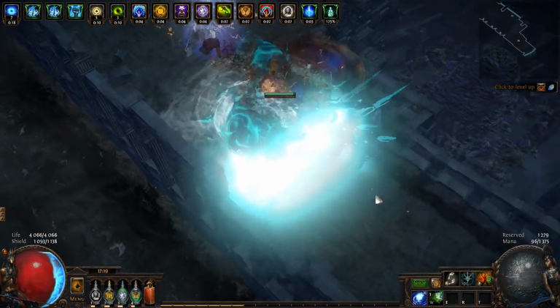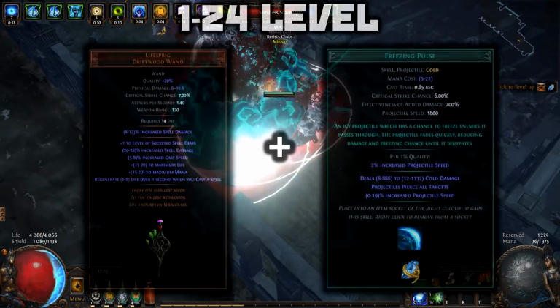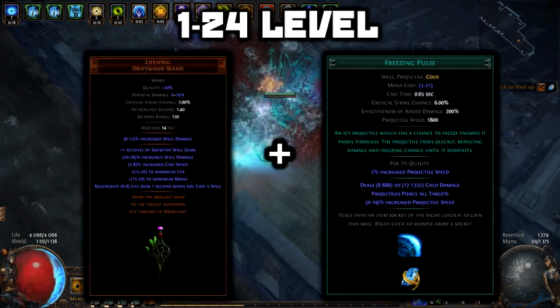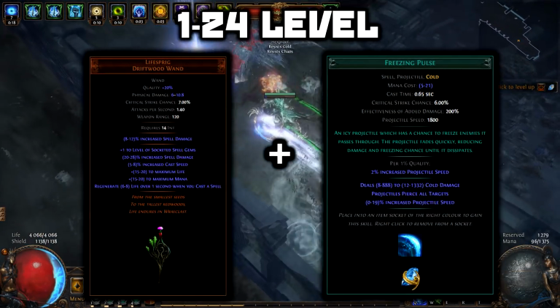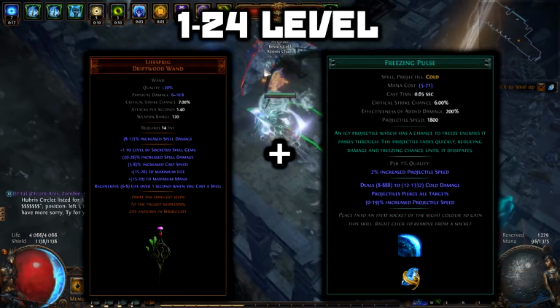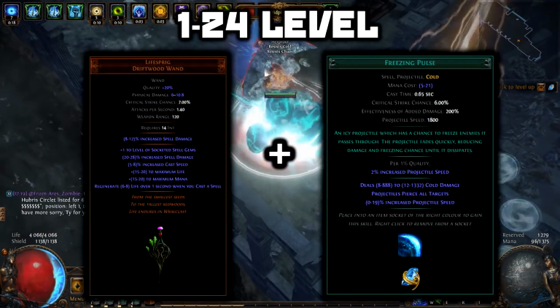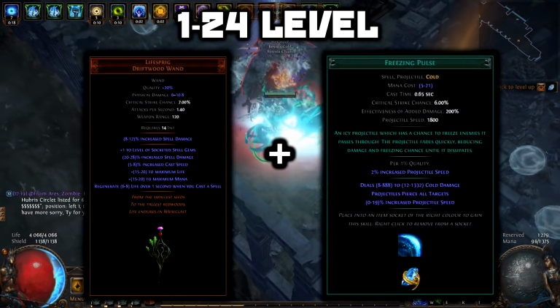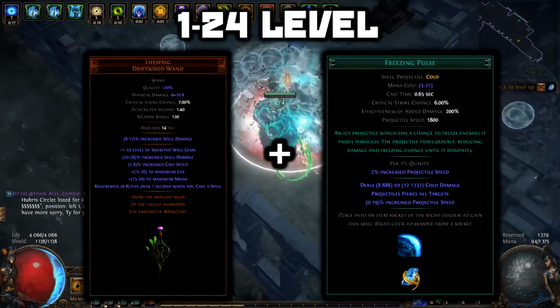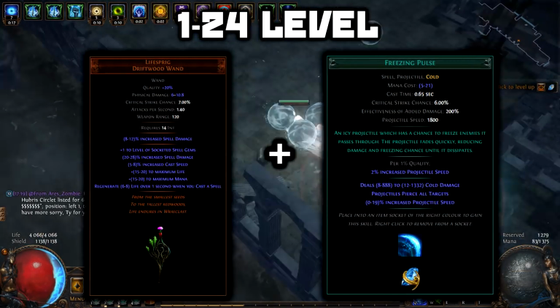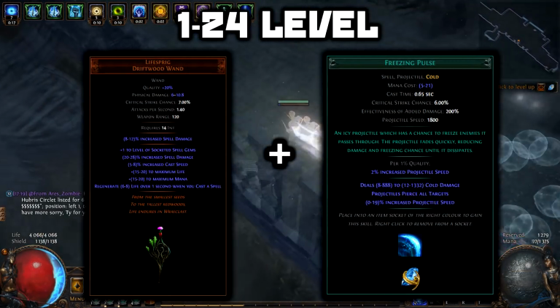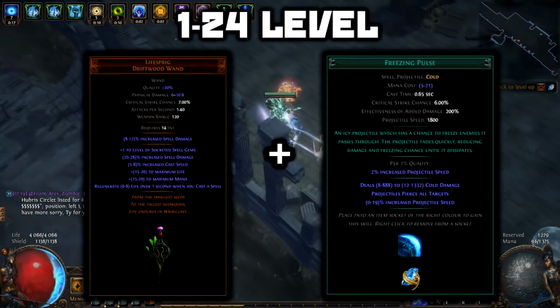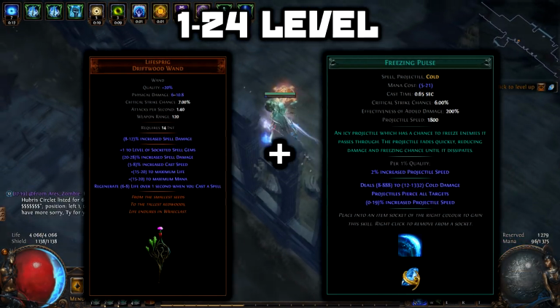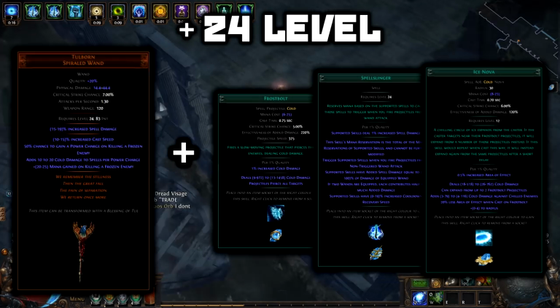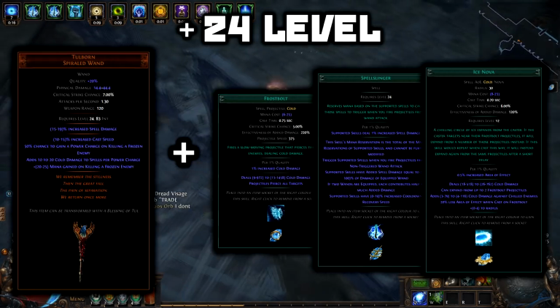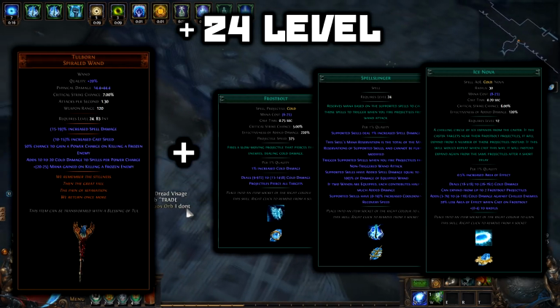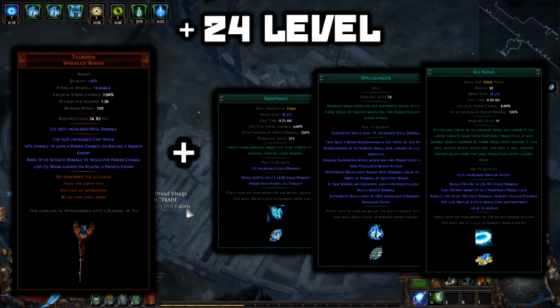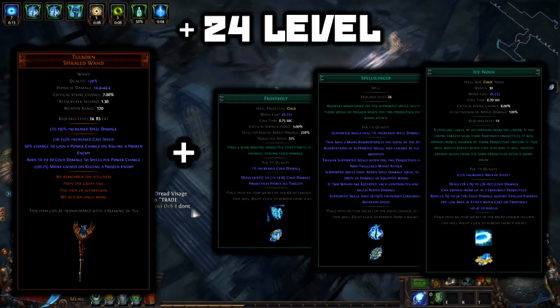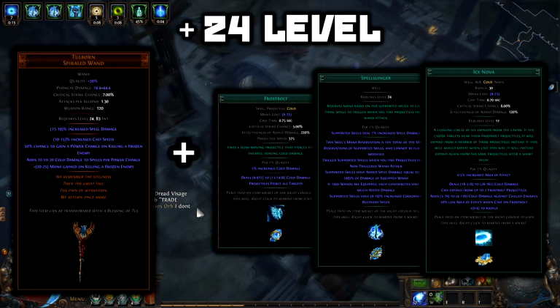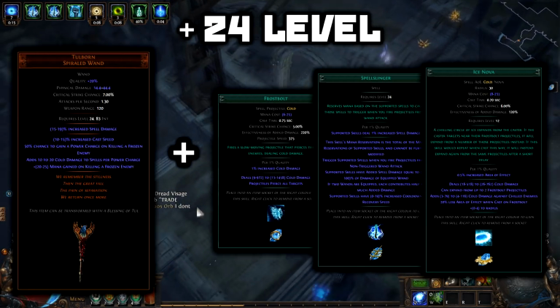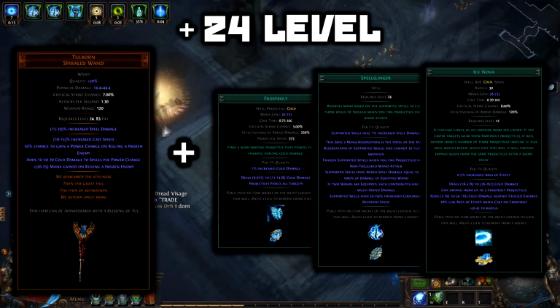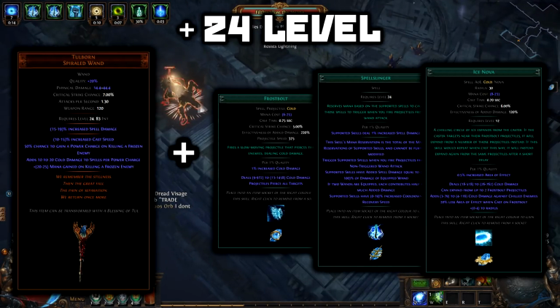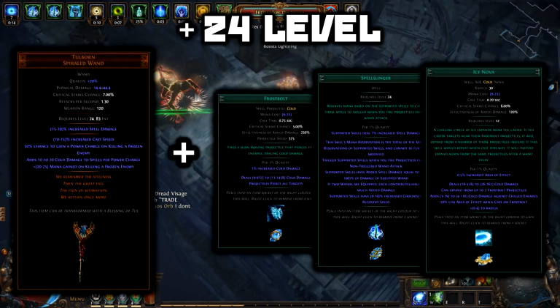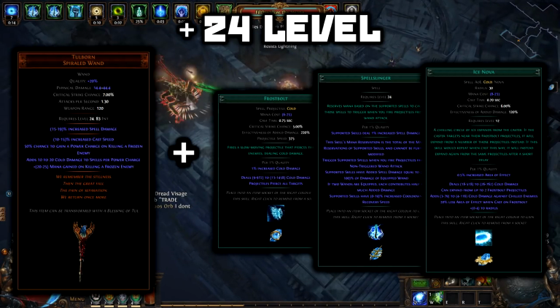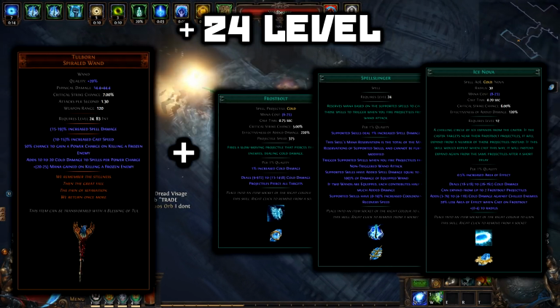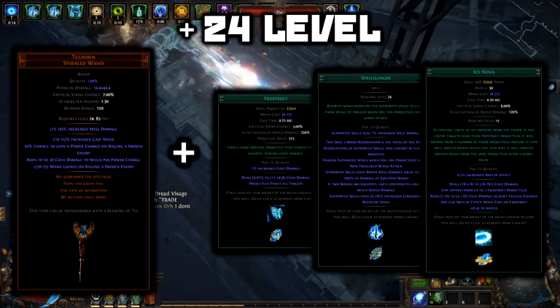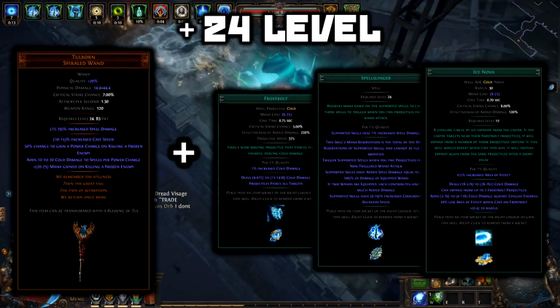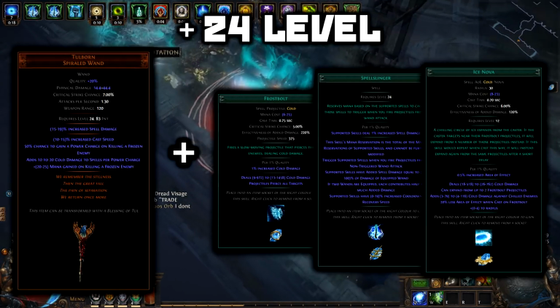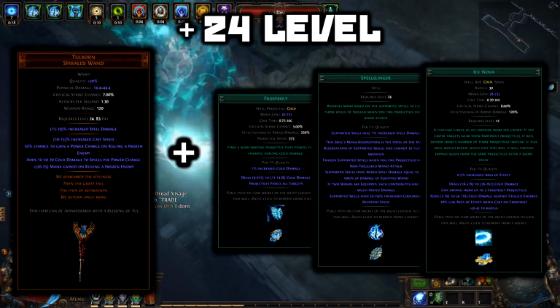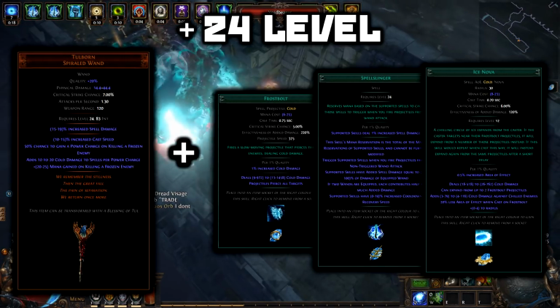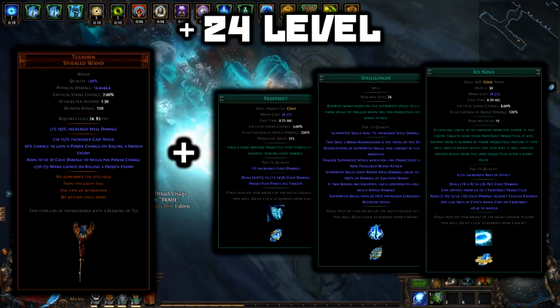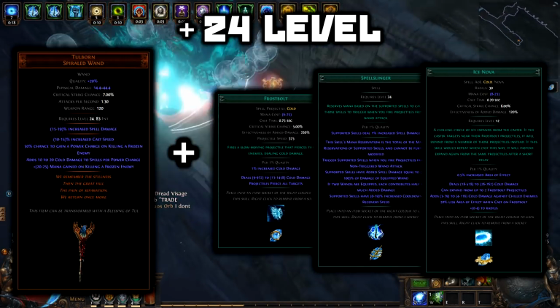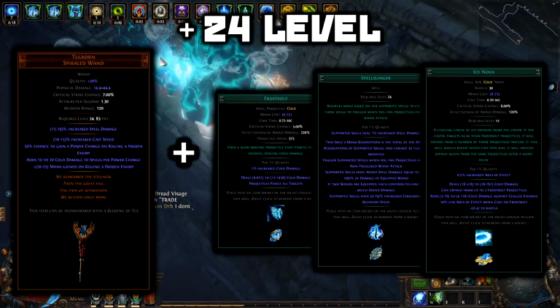Freezing Pulse is our starter skill. Then, on level 24, replace it with Spellslinger with Ice Nova plus Ice Bolt.